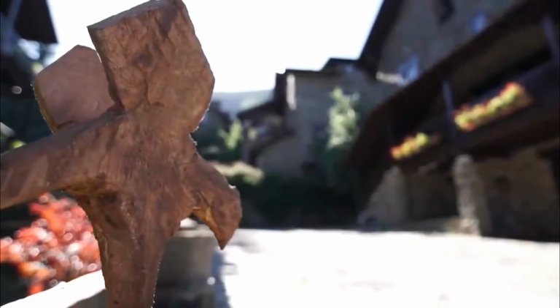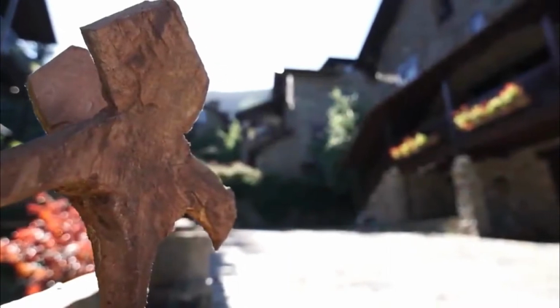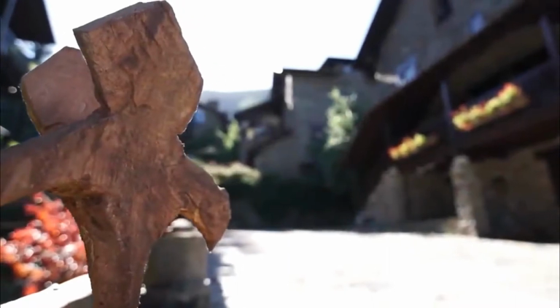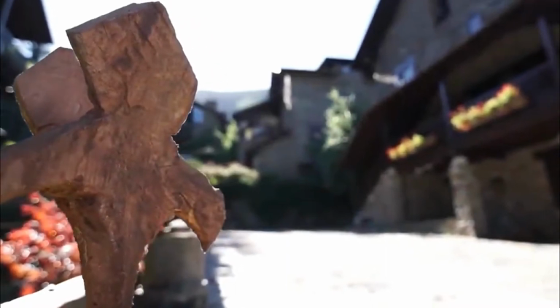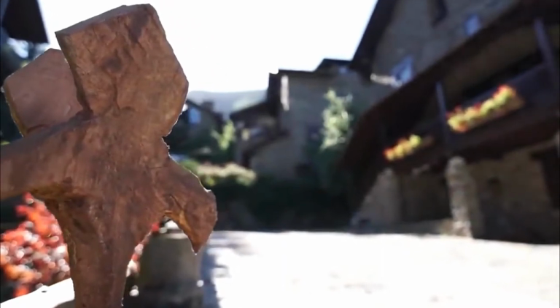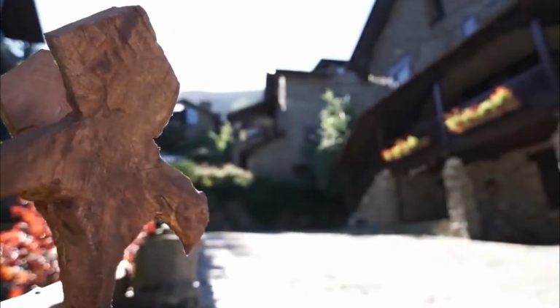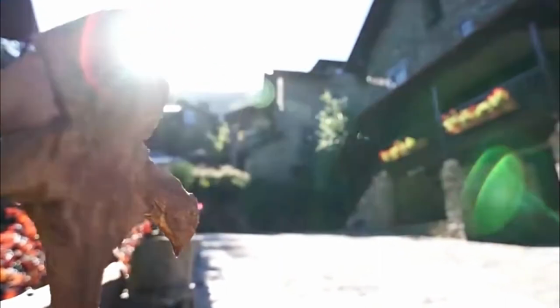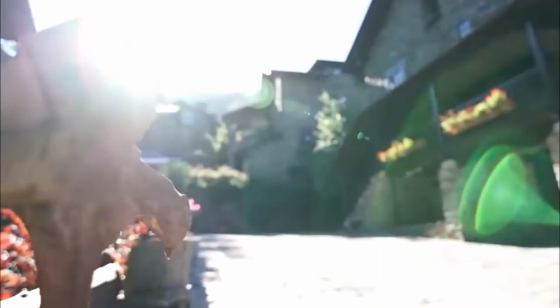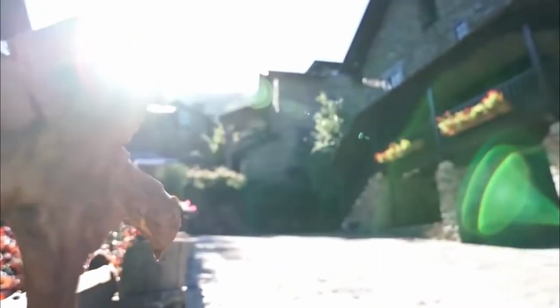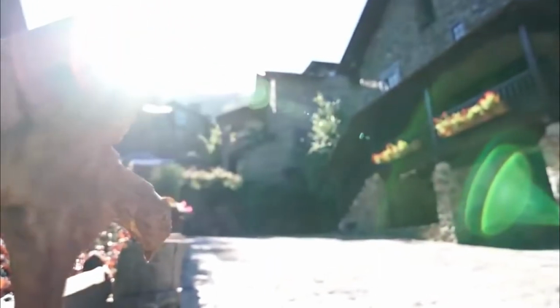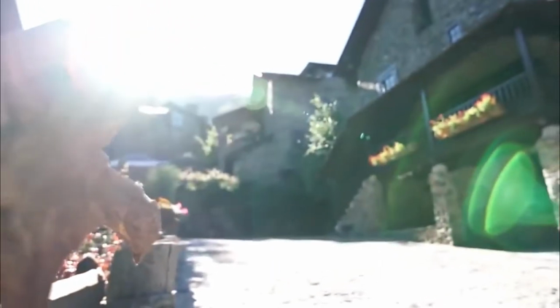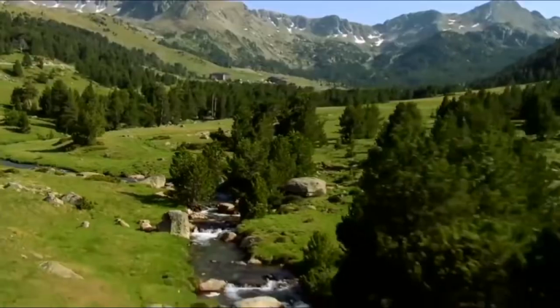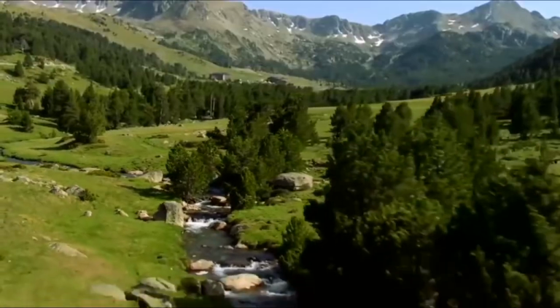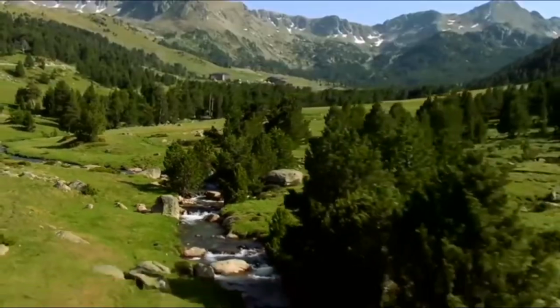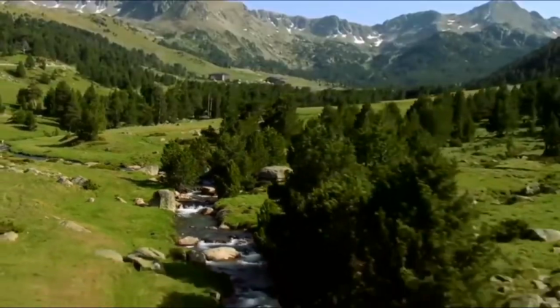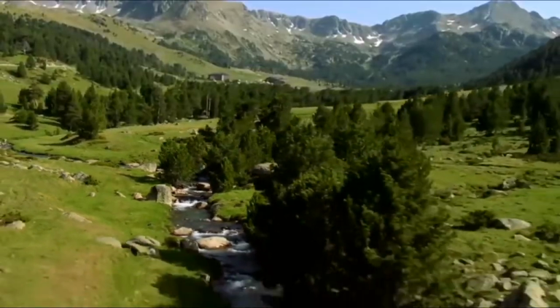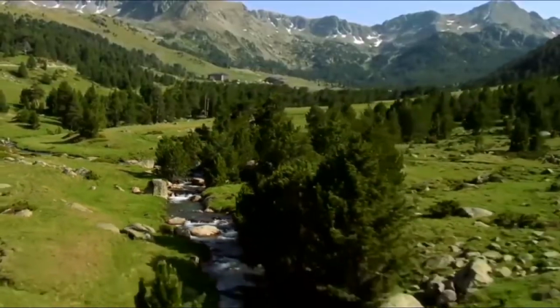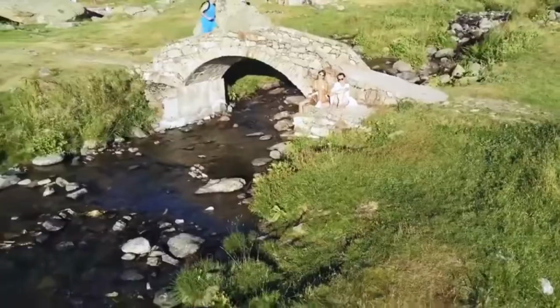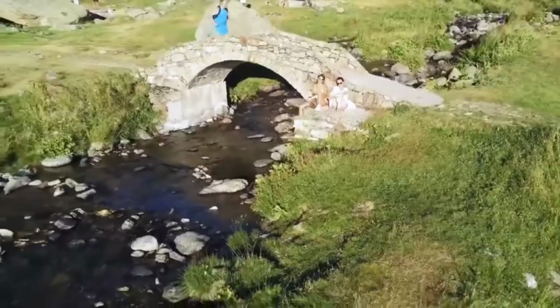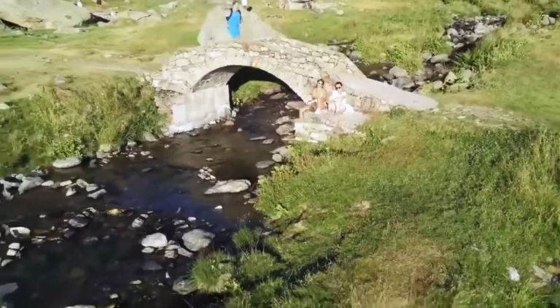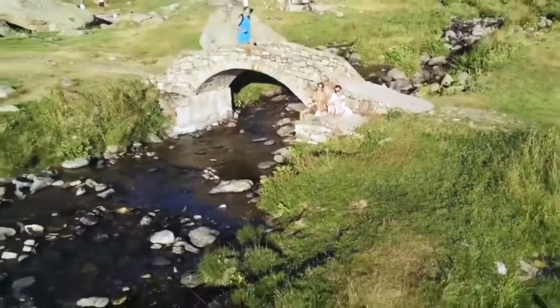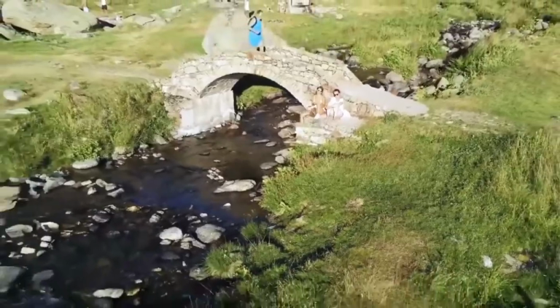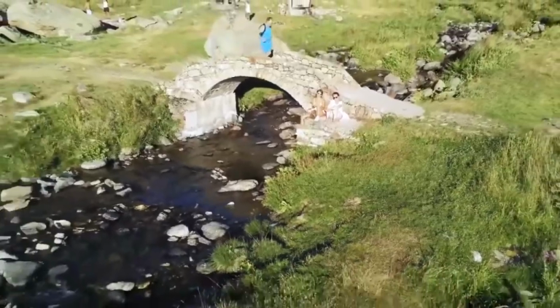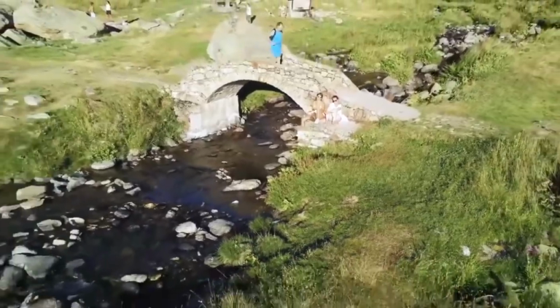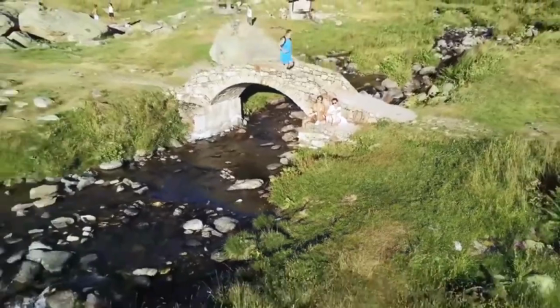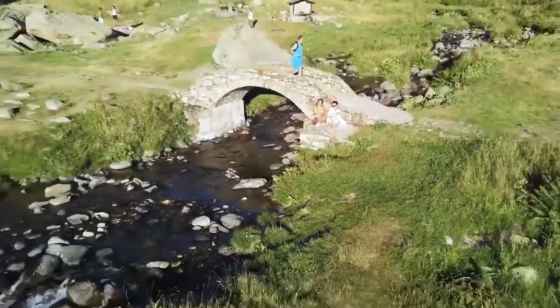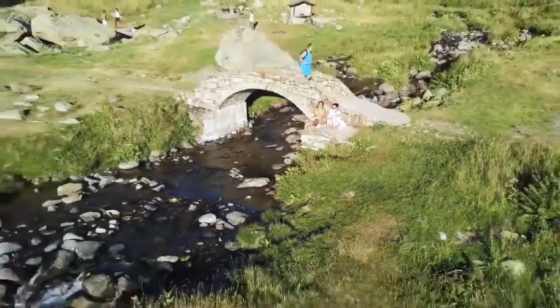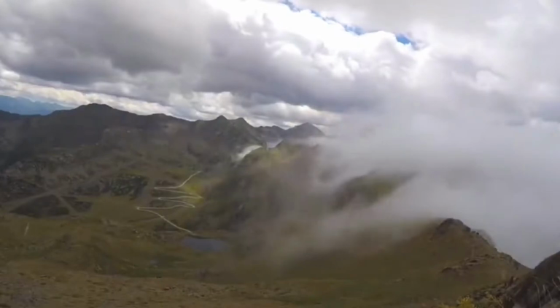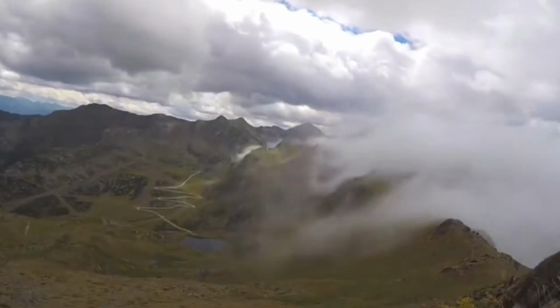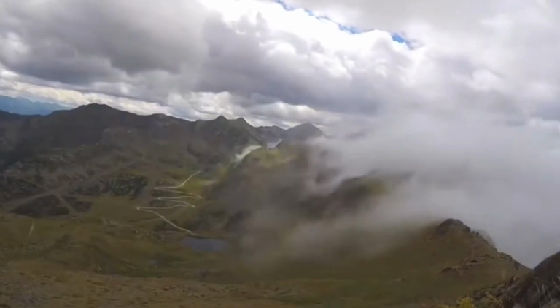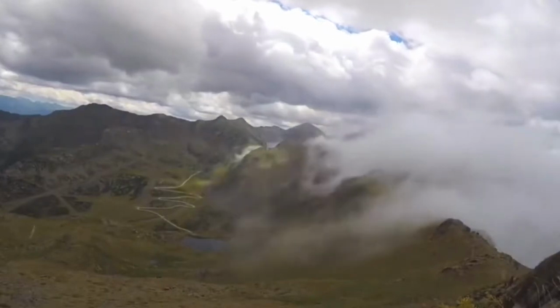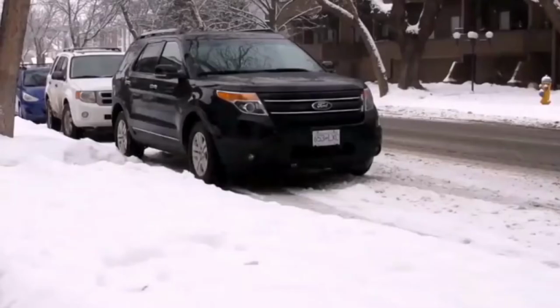In the Pyrenees mountains, including charming hilltop villages.